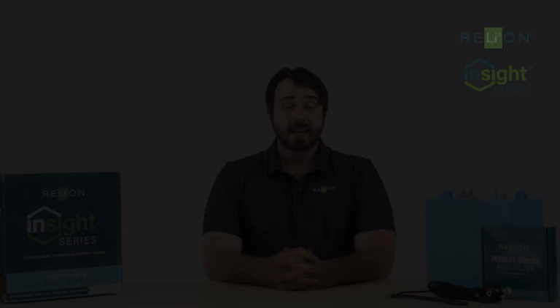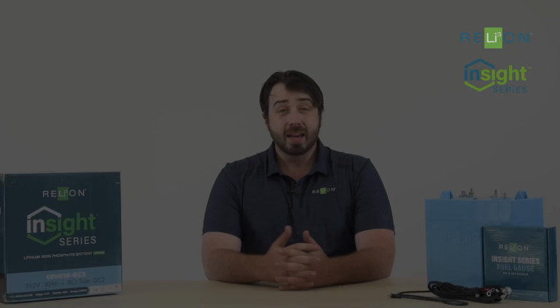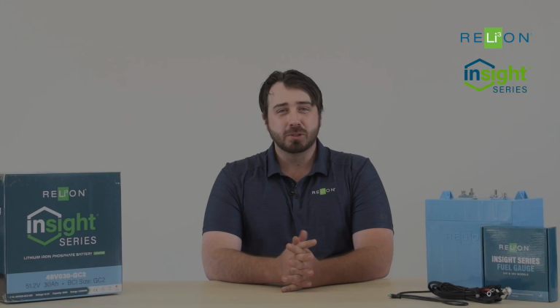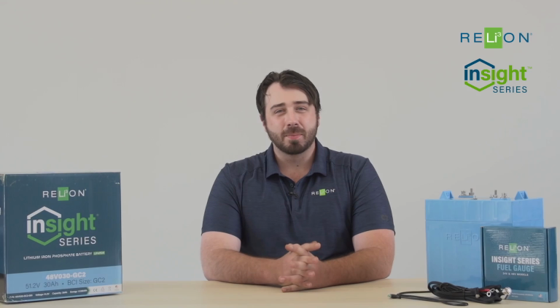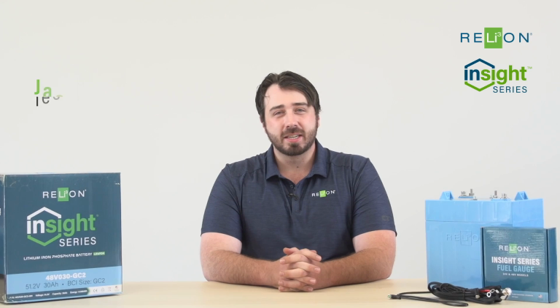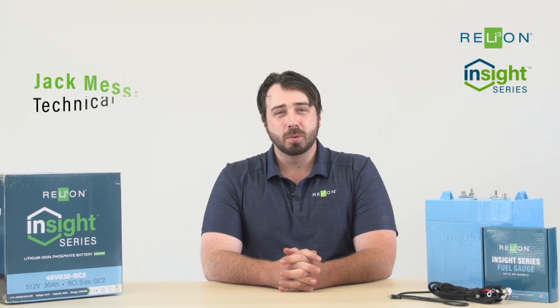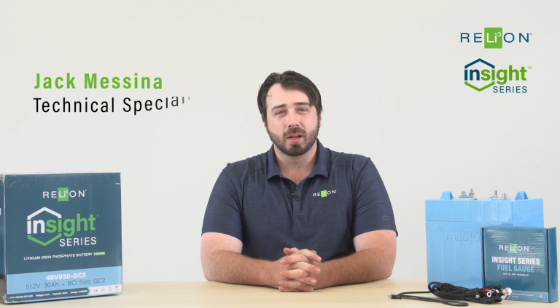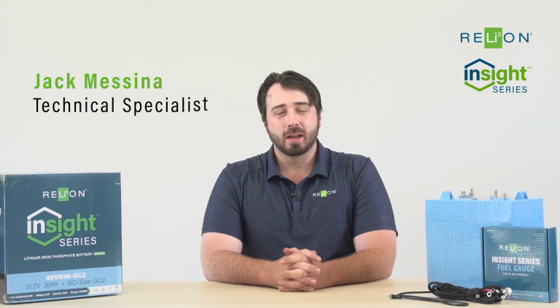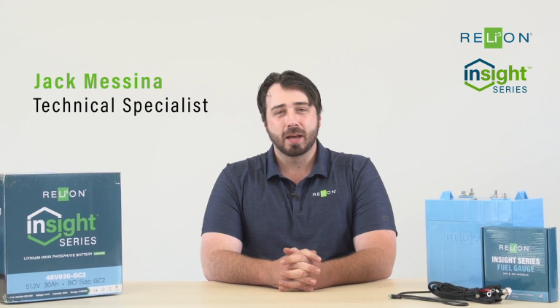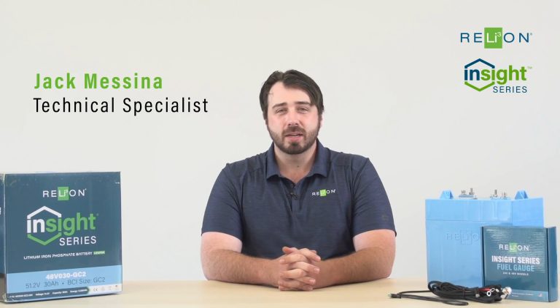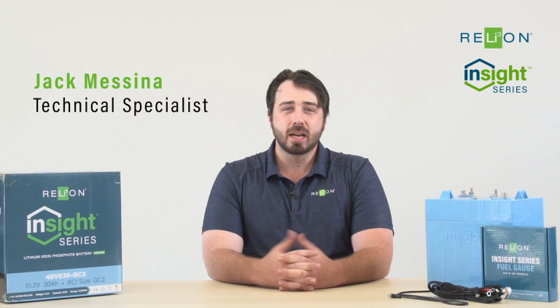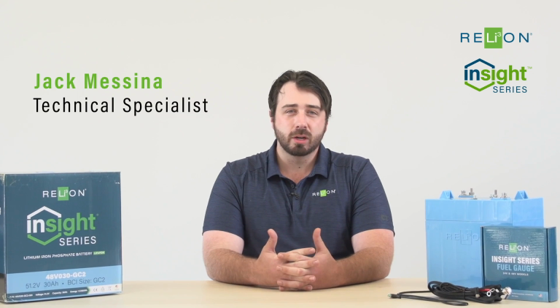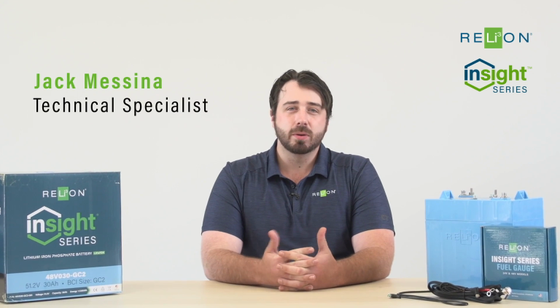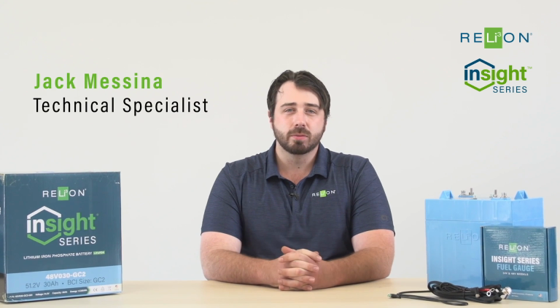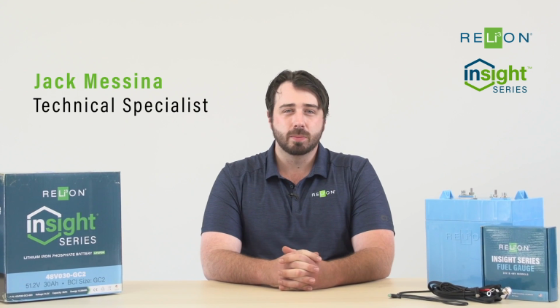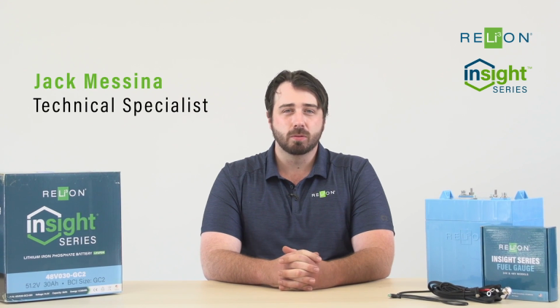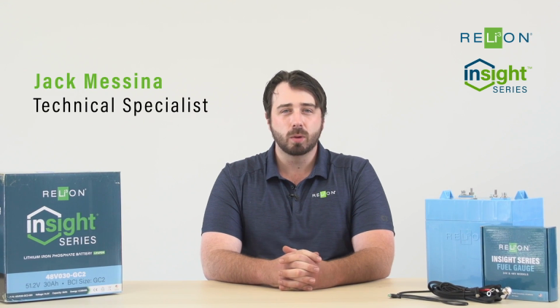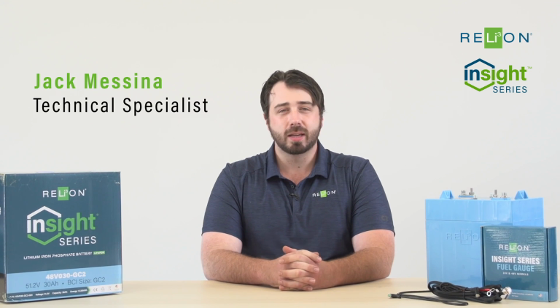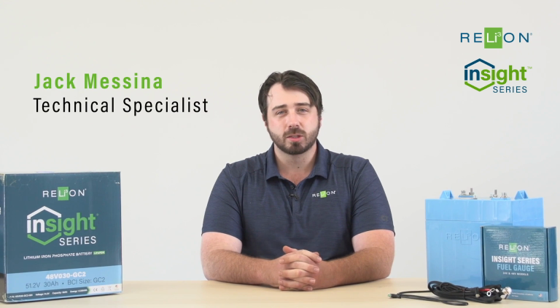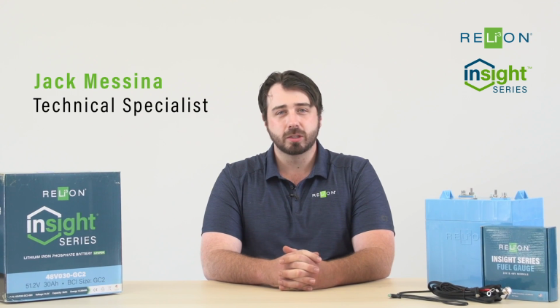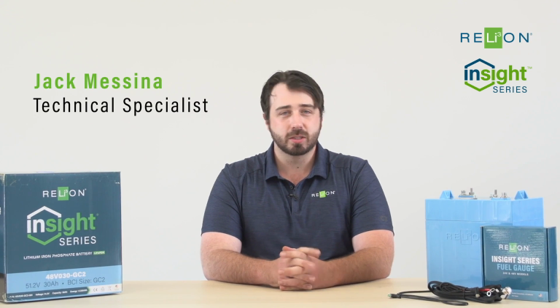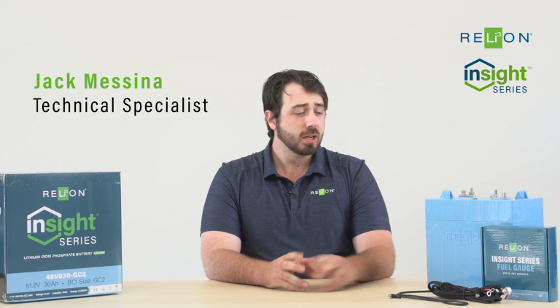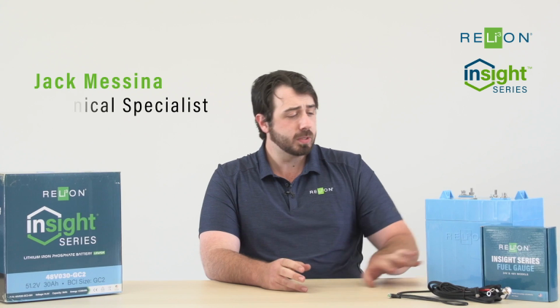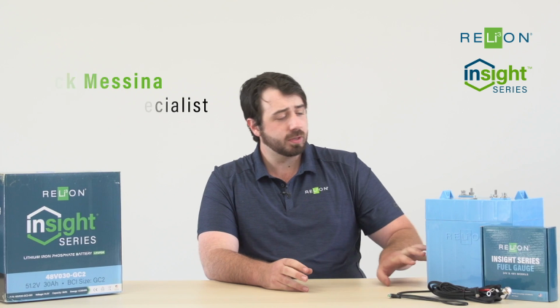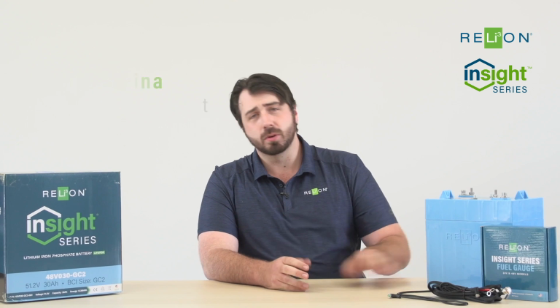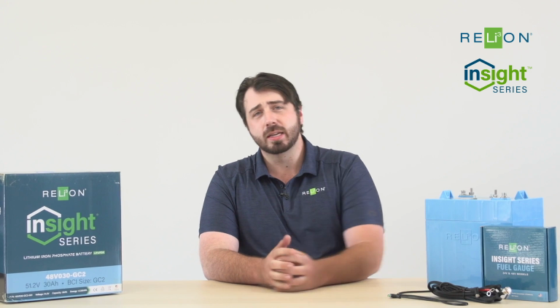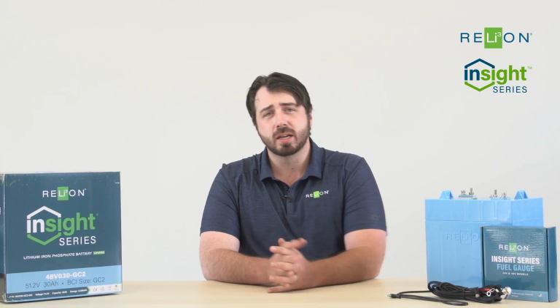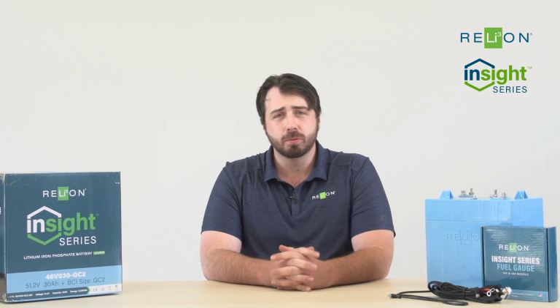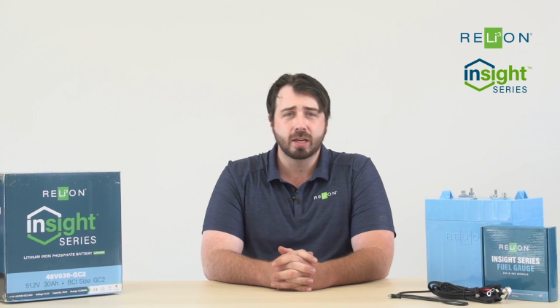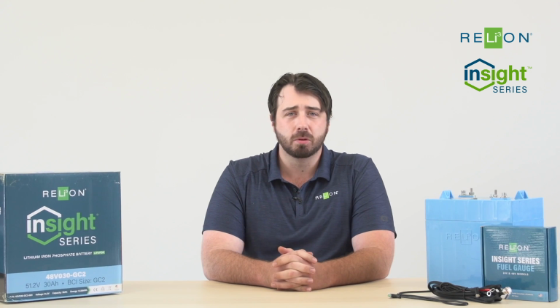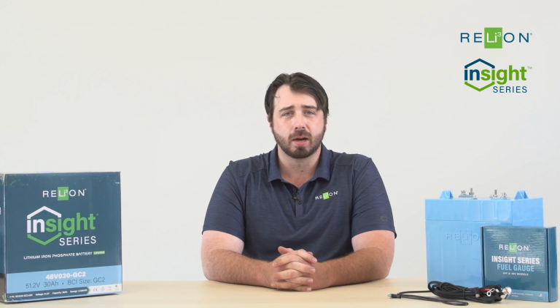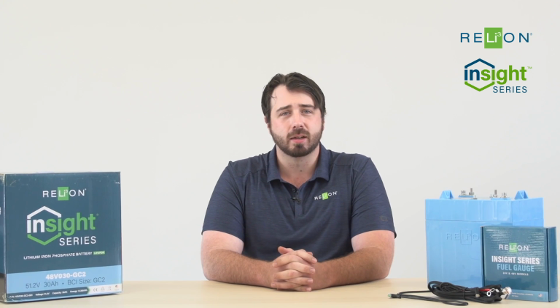Hey, I'm Jack Messina with RelyOnBattery, and today we're going to be going over some of our frequently asked questions specific to our Insight 48-volt product.